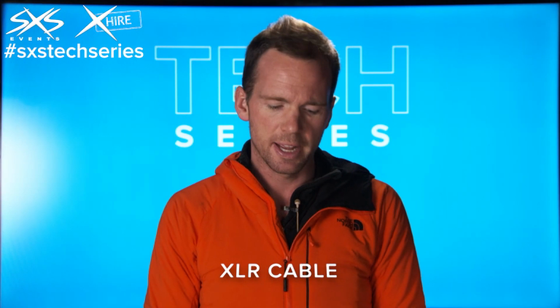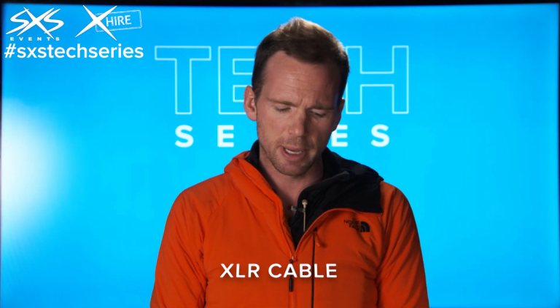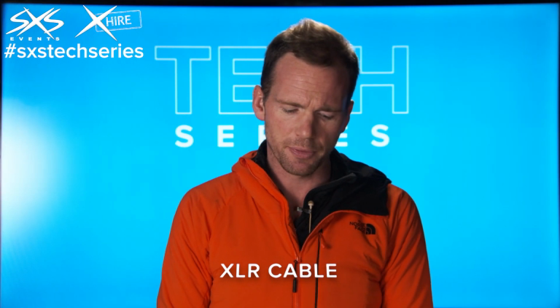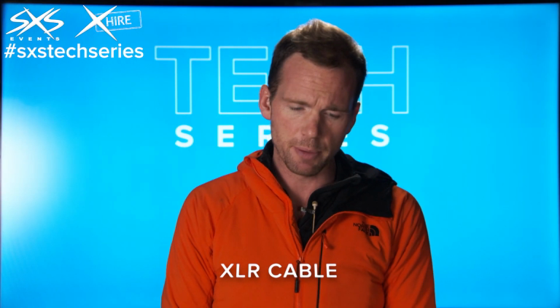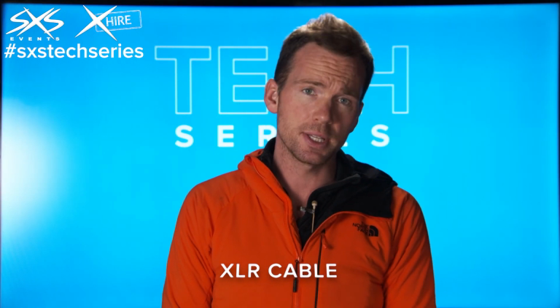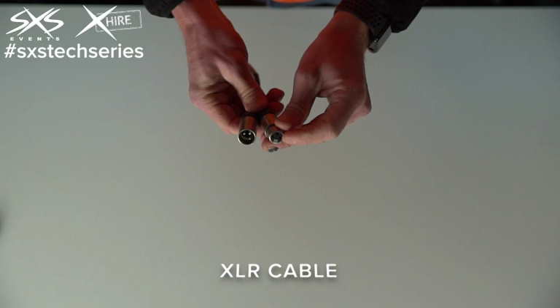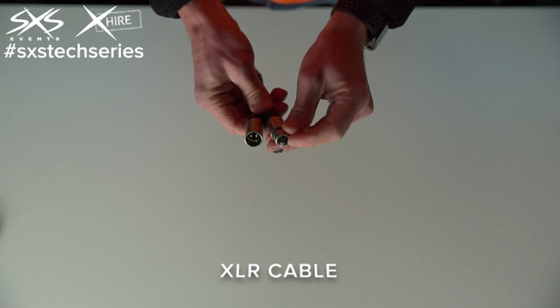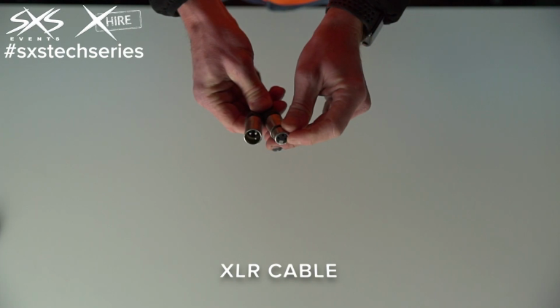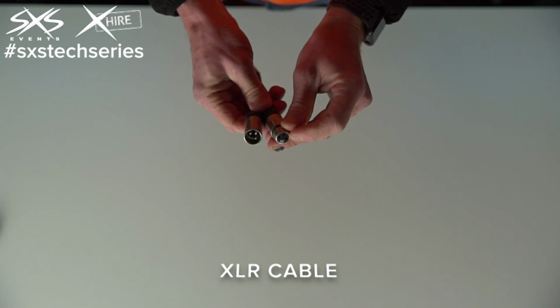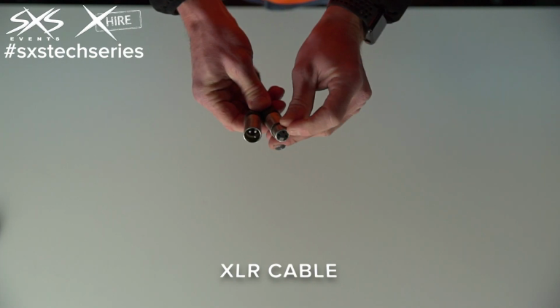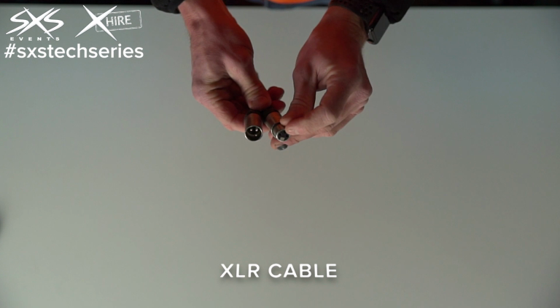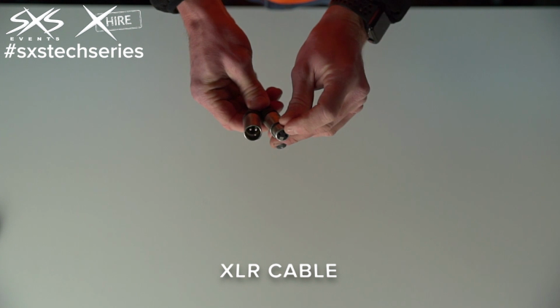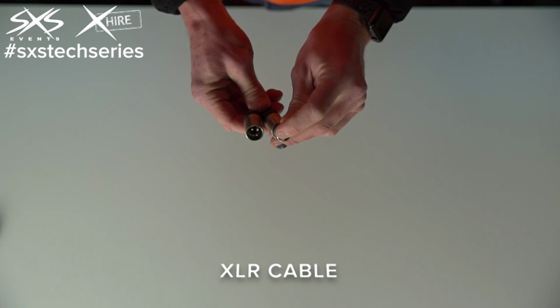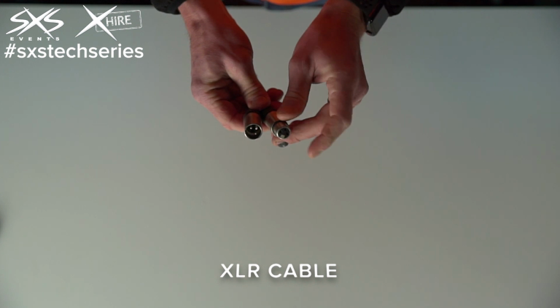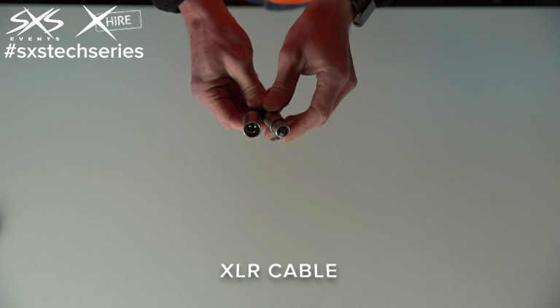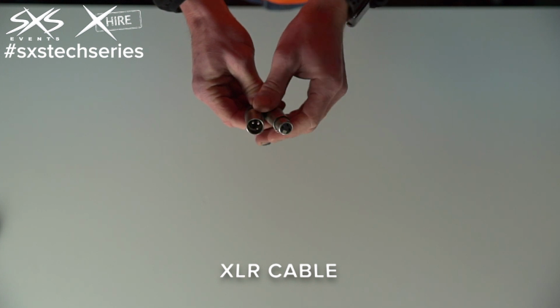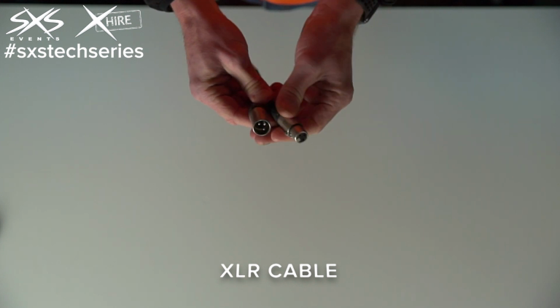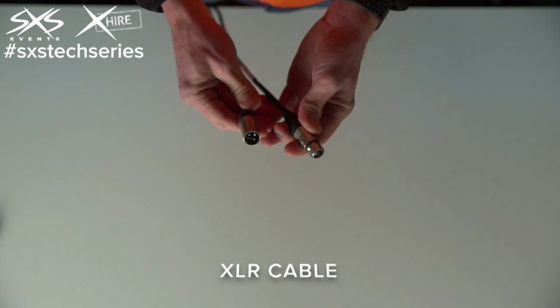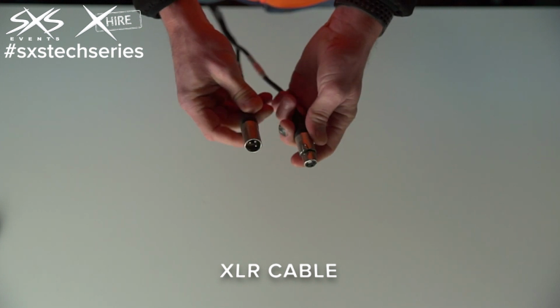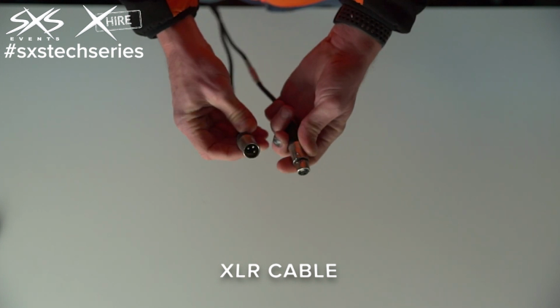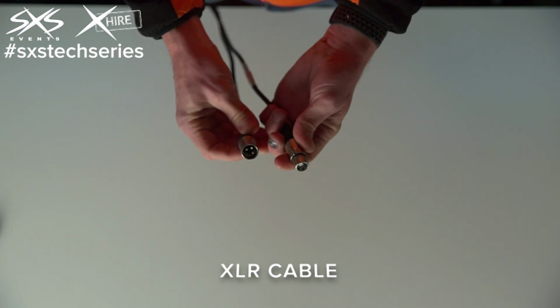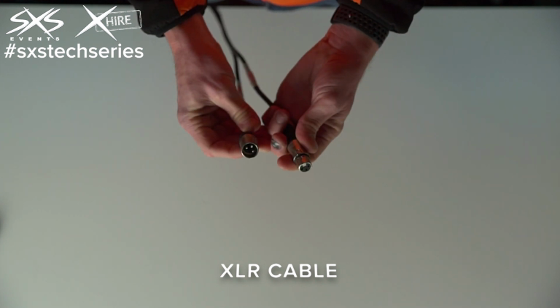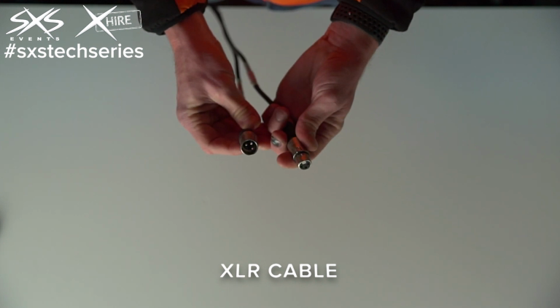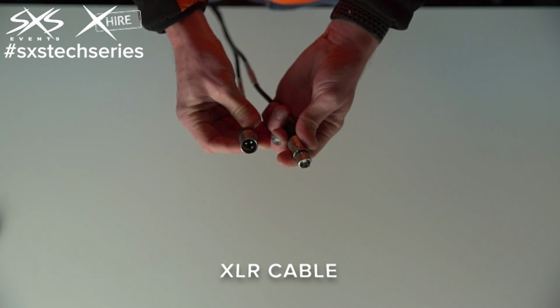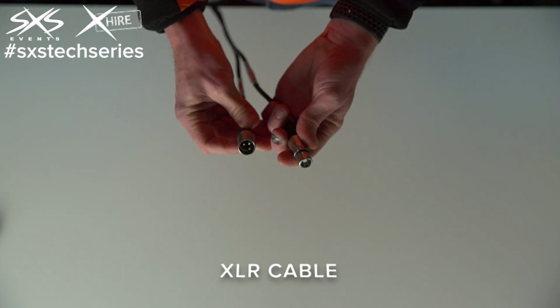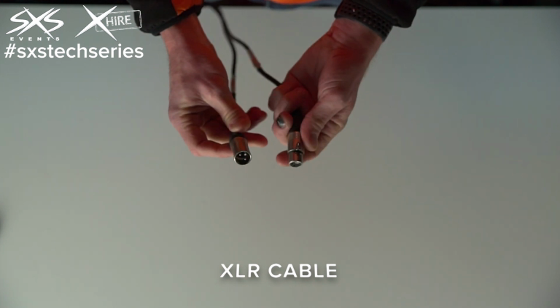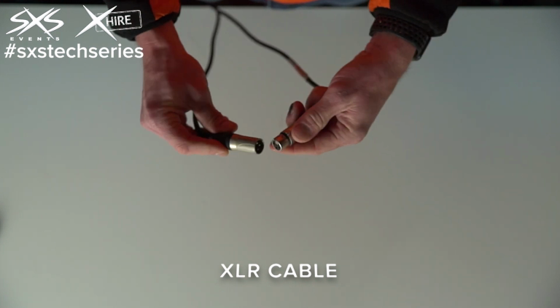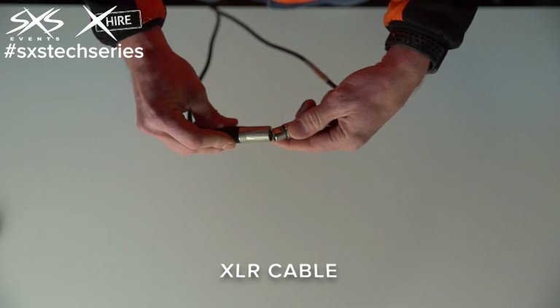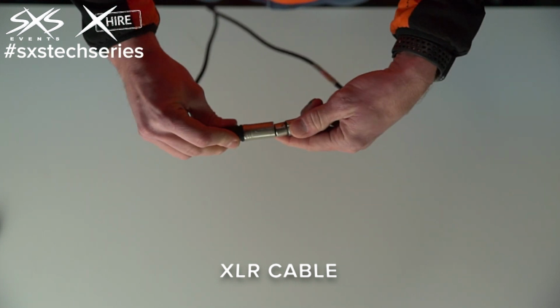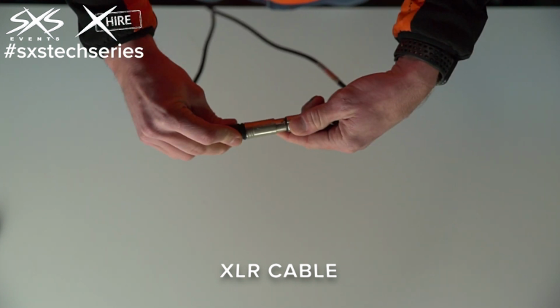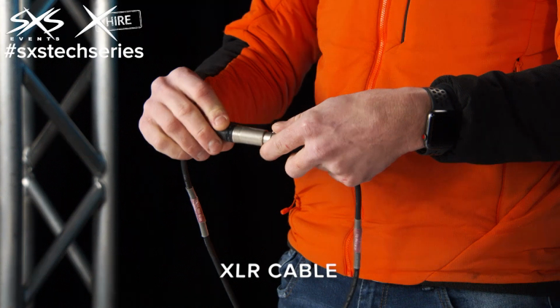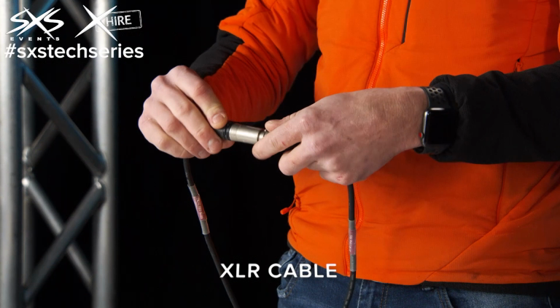It's made up of three pins: an earth, a hot and a cold pin, and there's a male-female configuration so they can plug together.